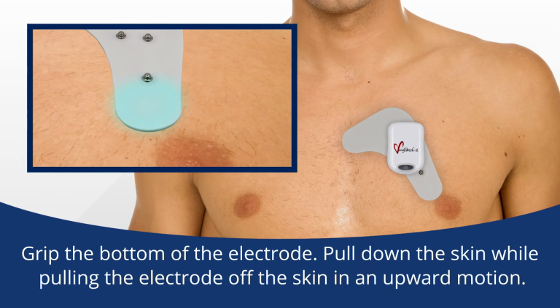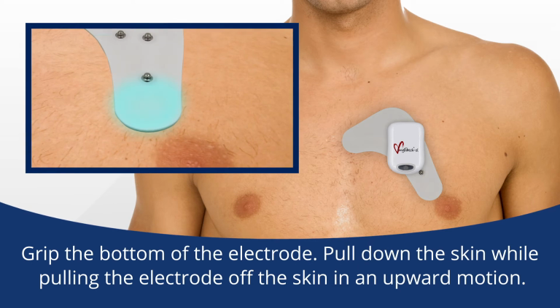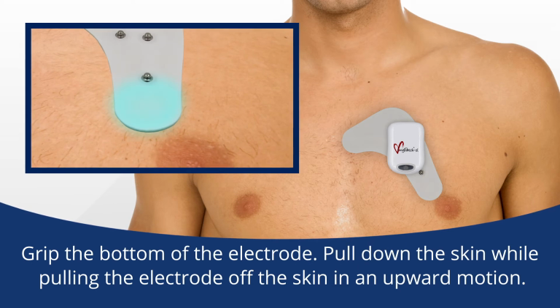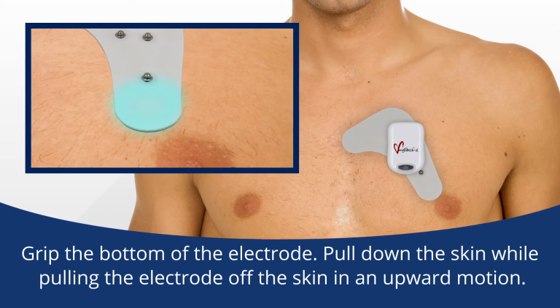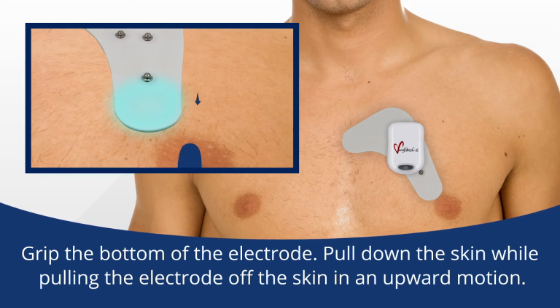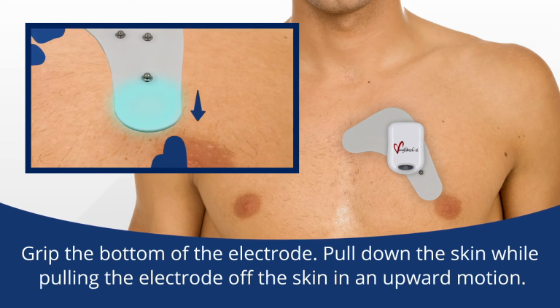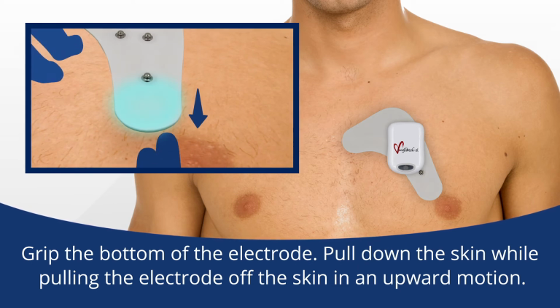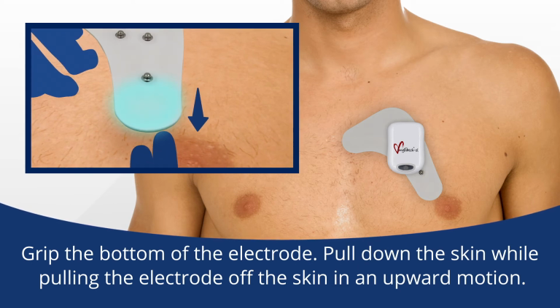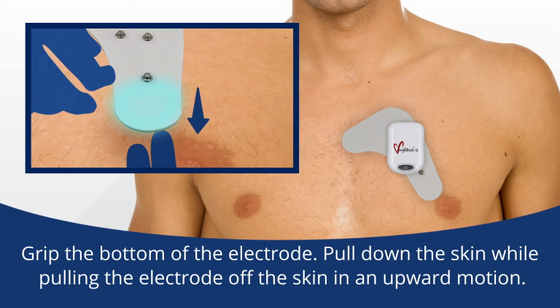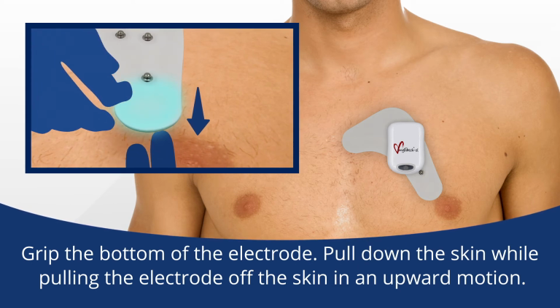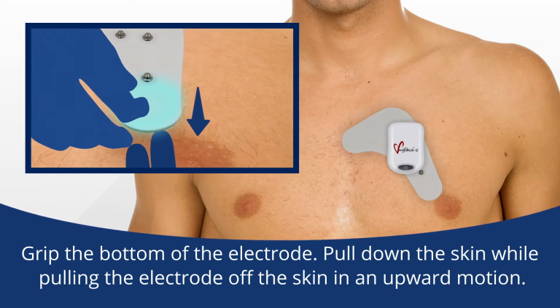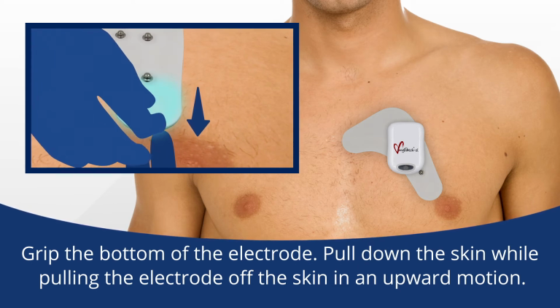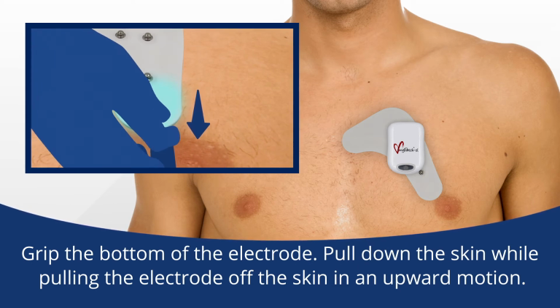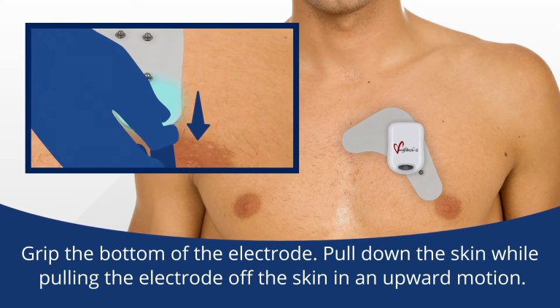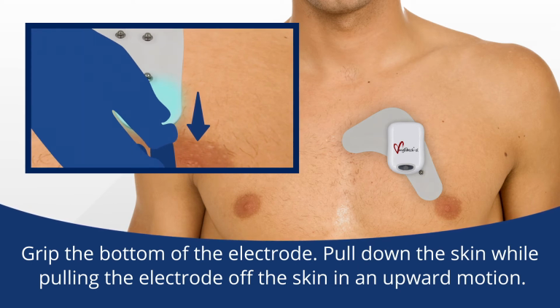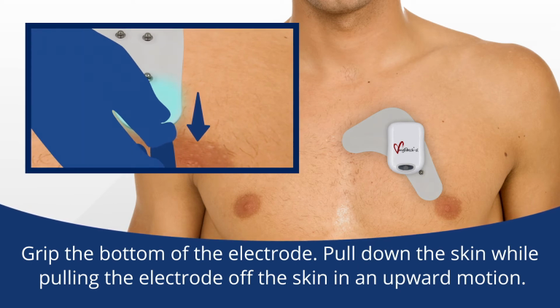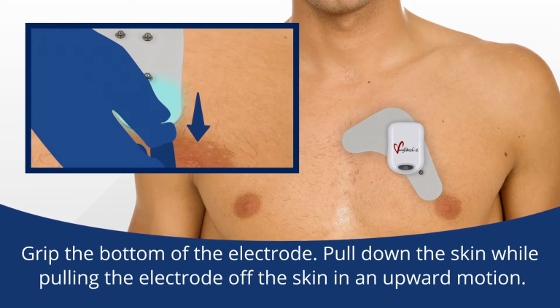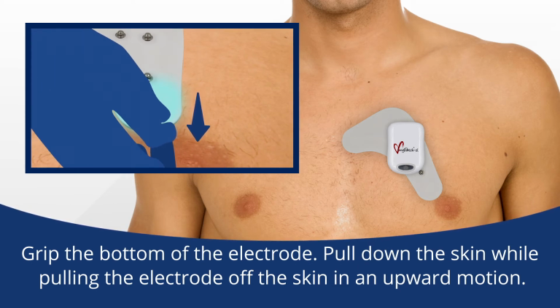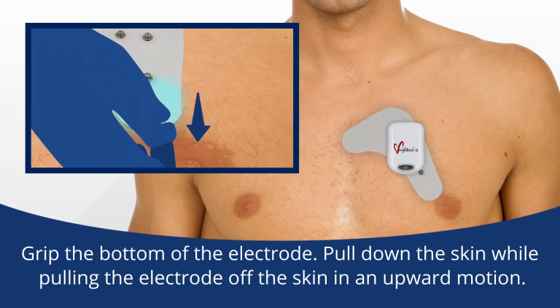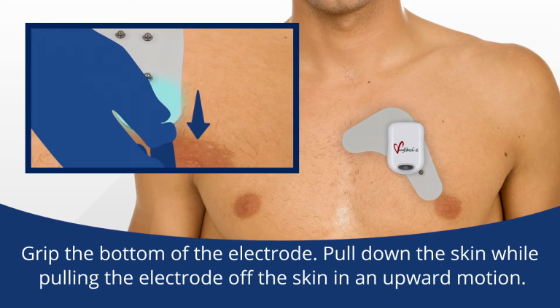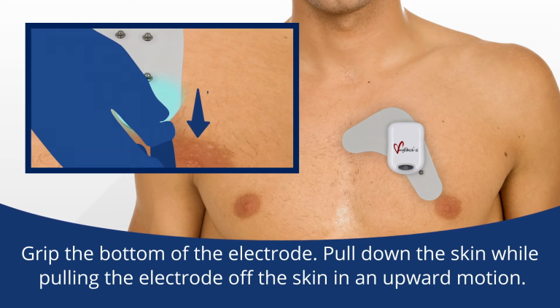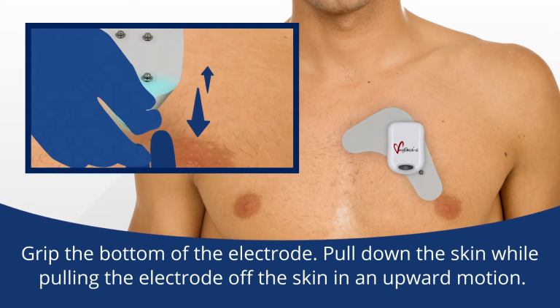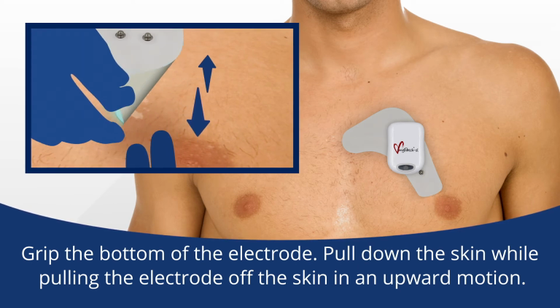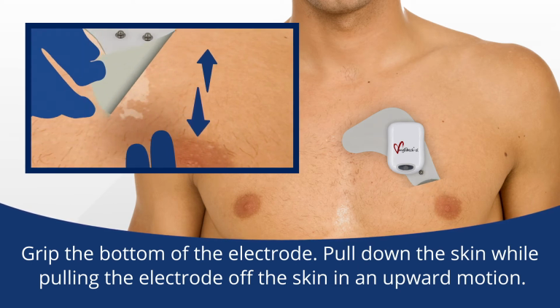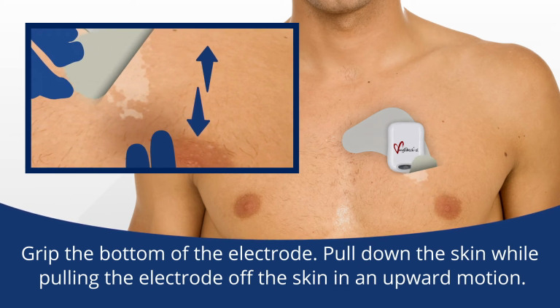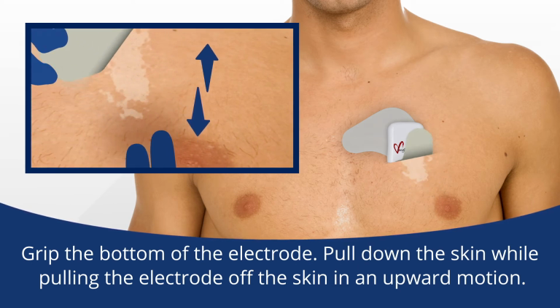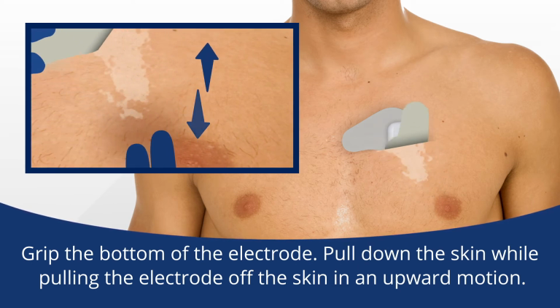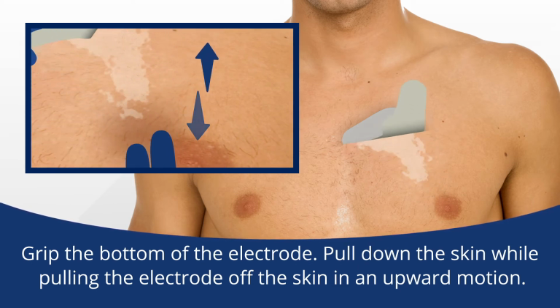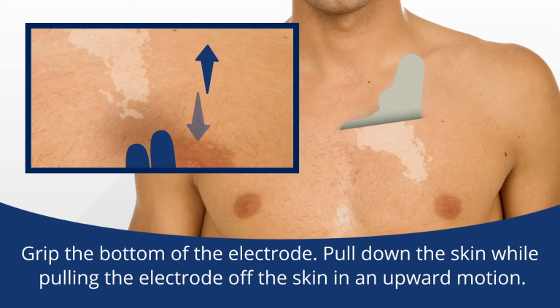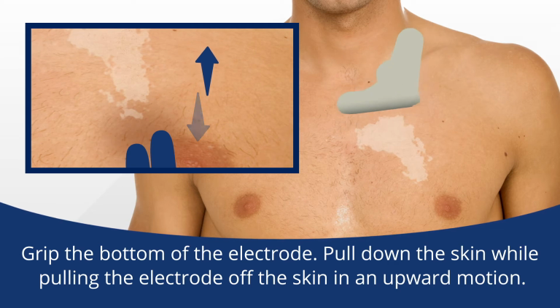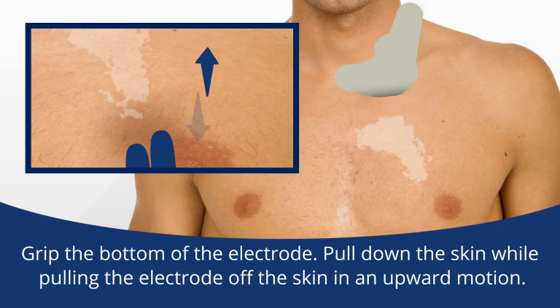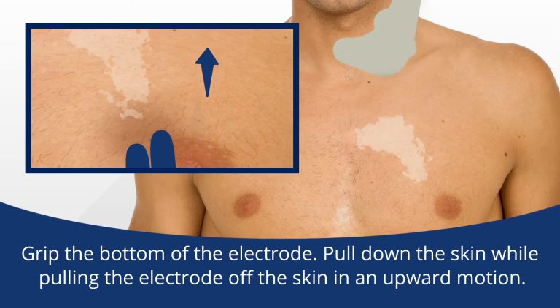grip the bottom of the electrode. Pull down the skin while pulling the electrode off the skin in an upward motion.